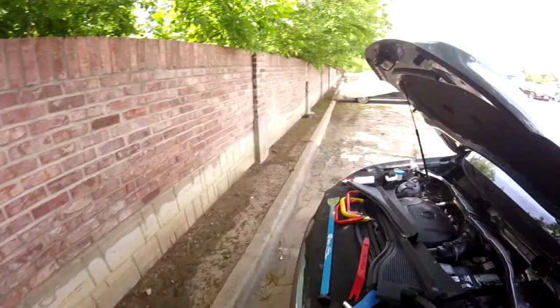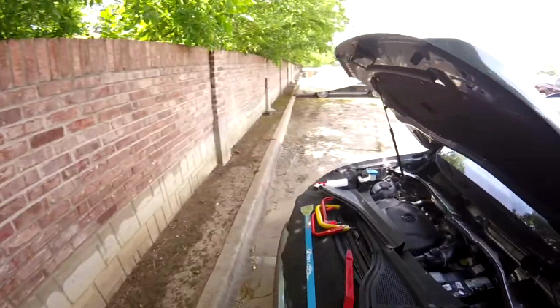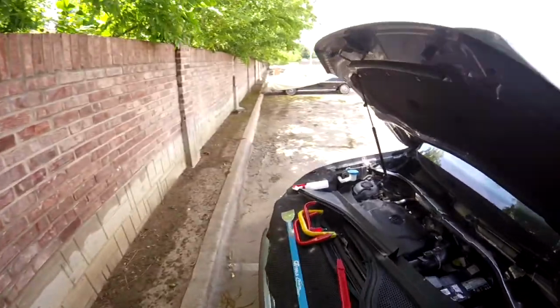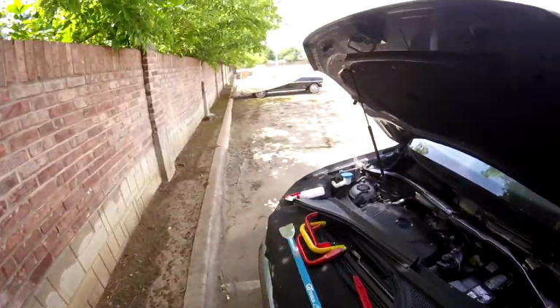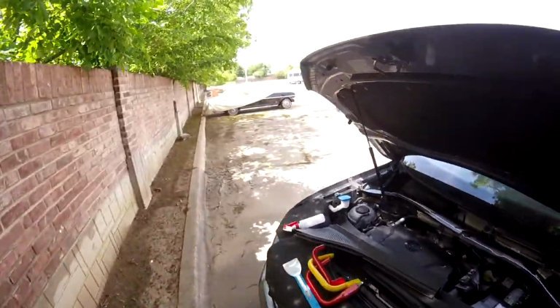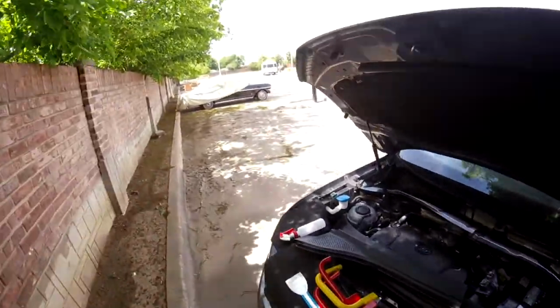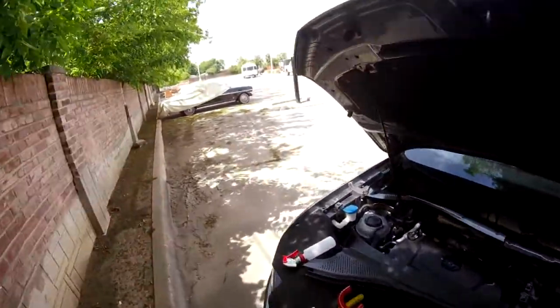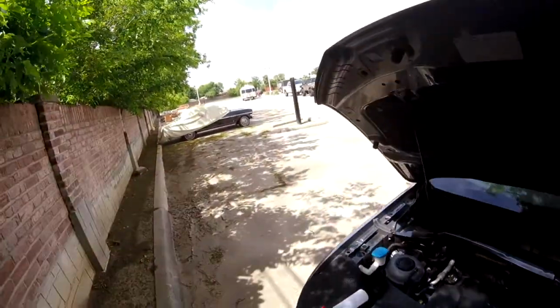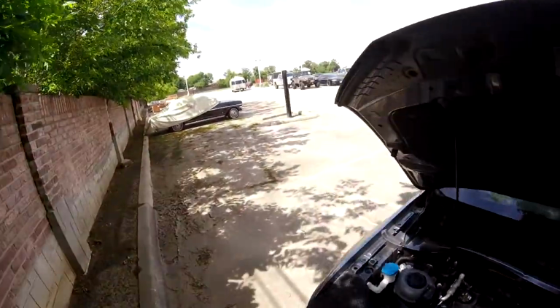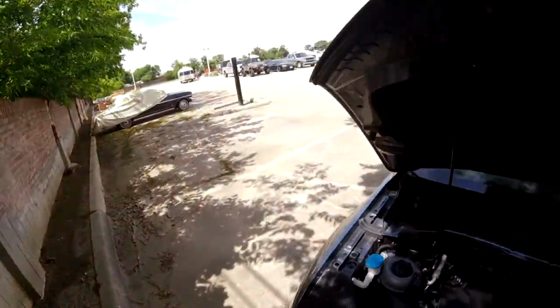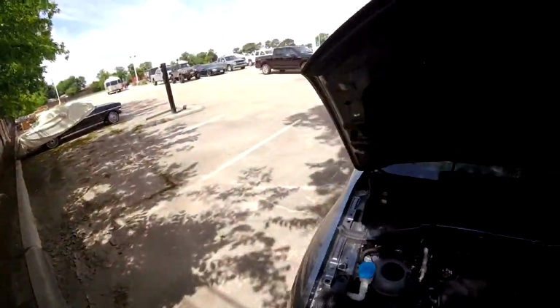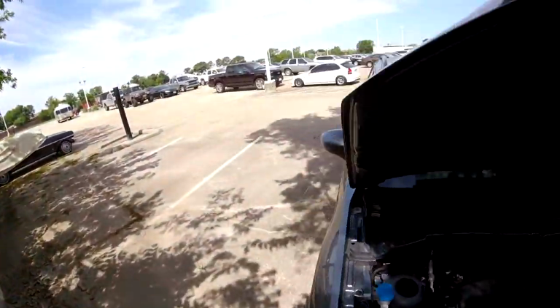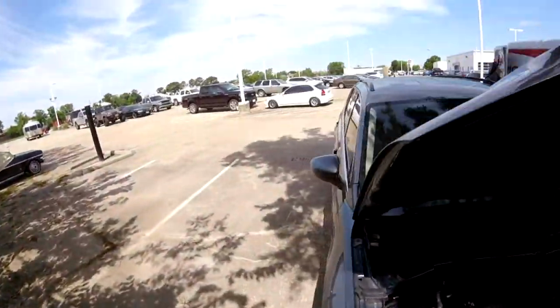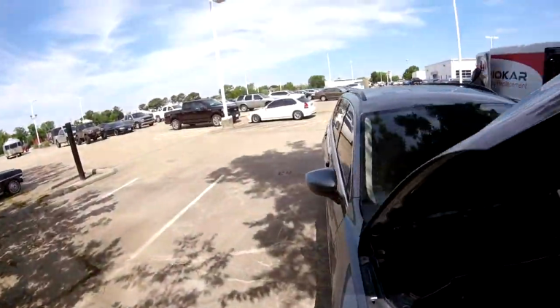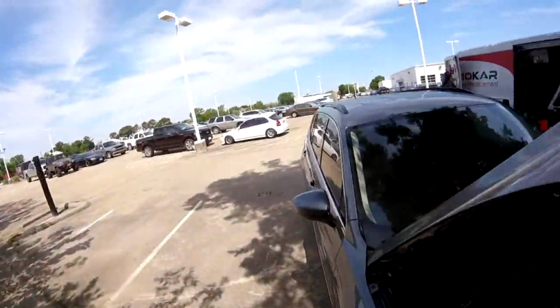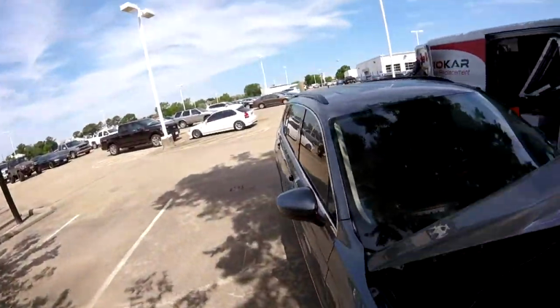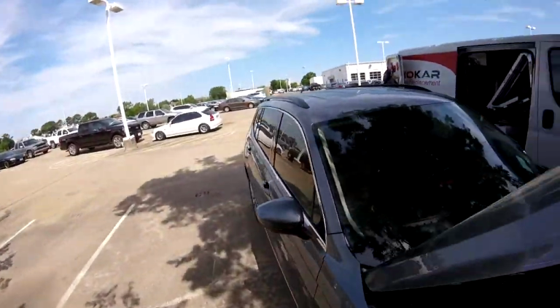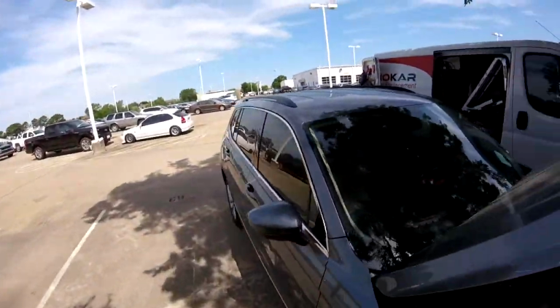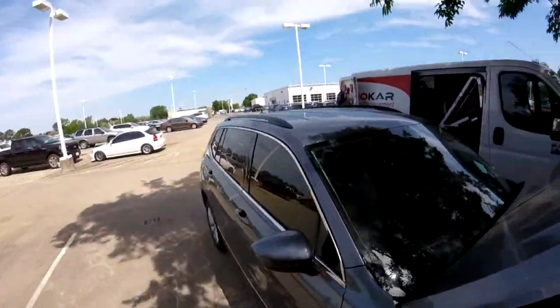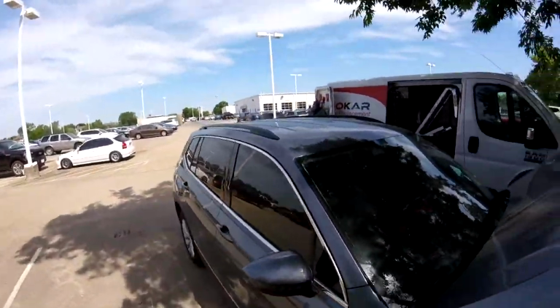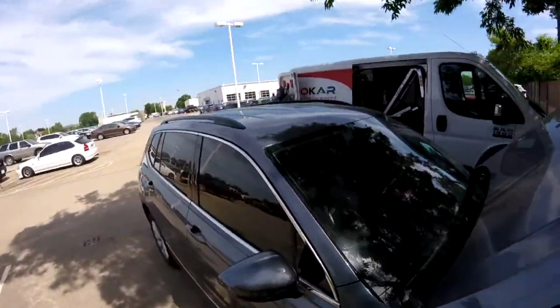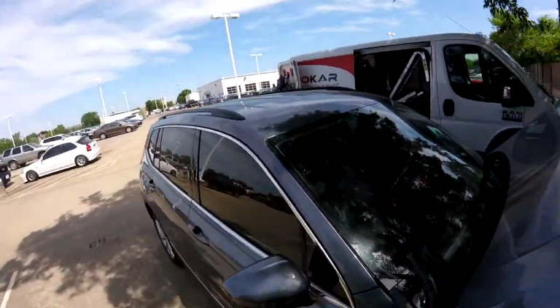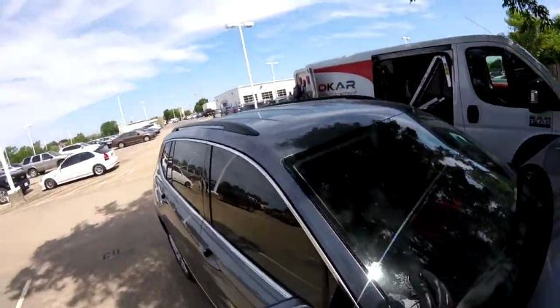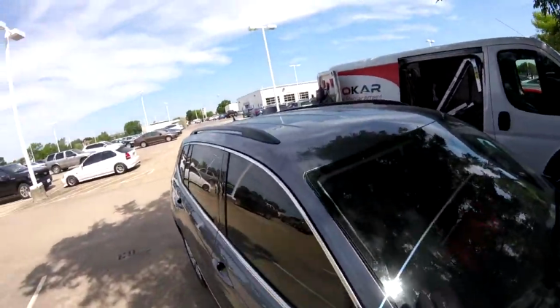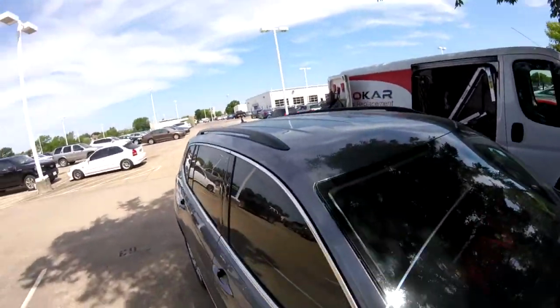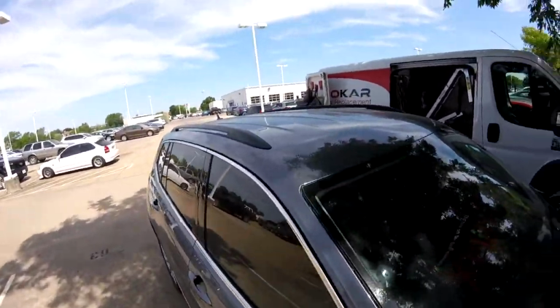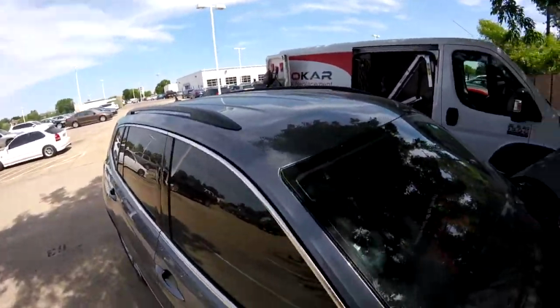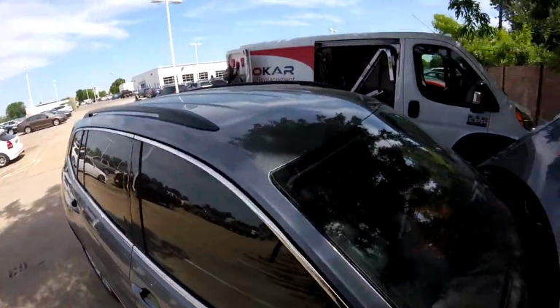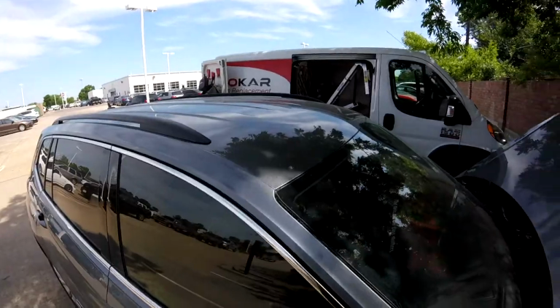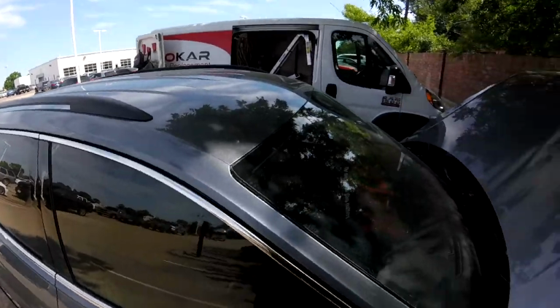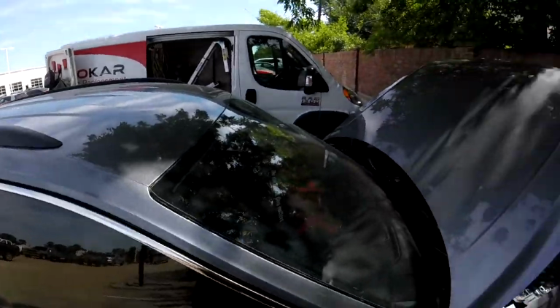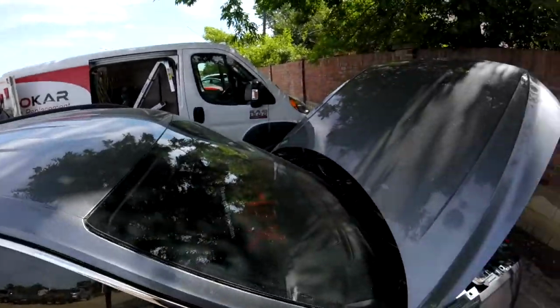Hey guys, it's me Luis. So we have this one, it's a 2018 T1 Volkswagen T1.